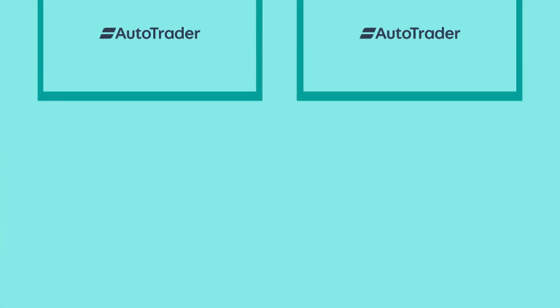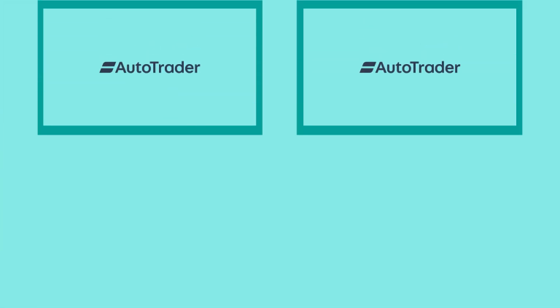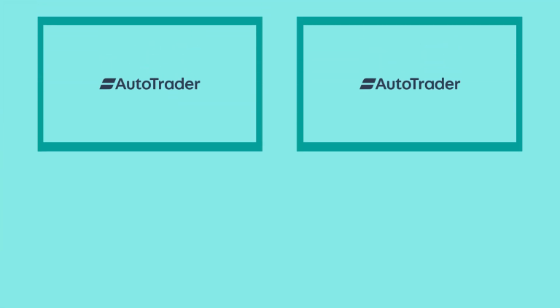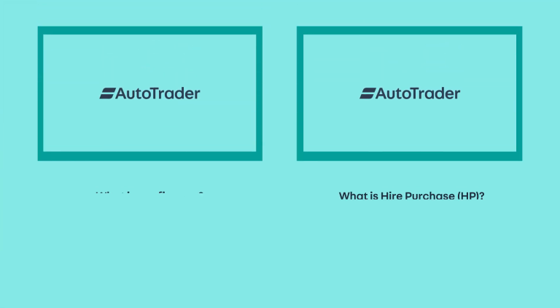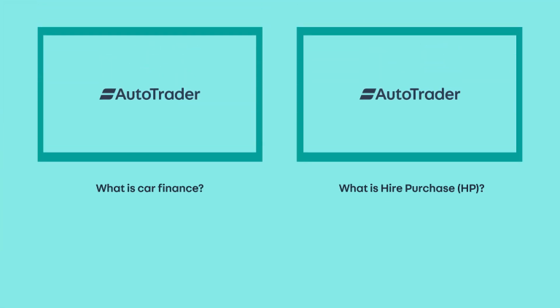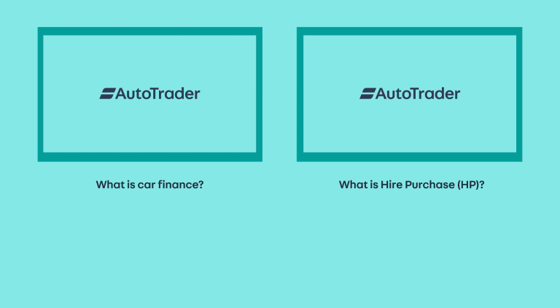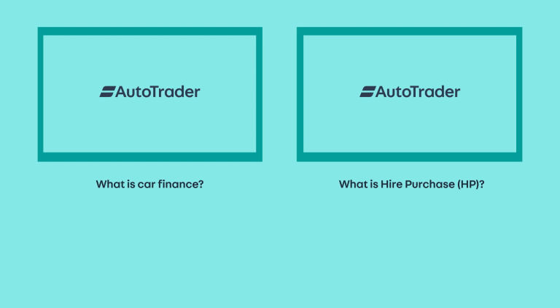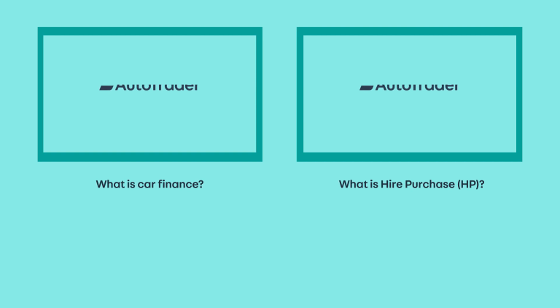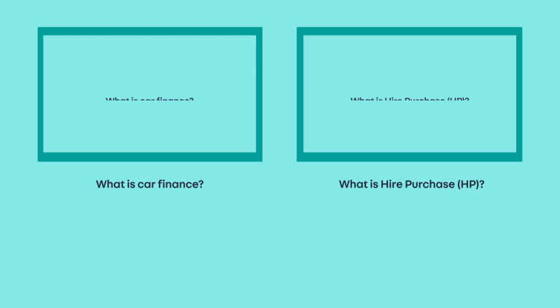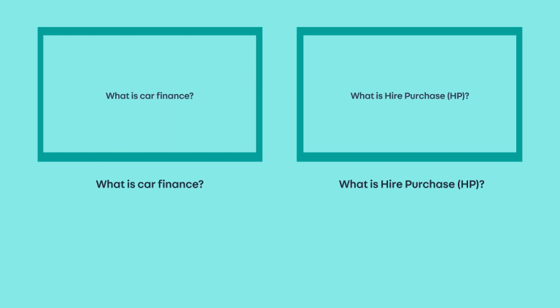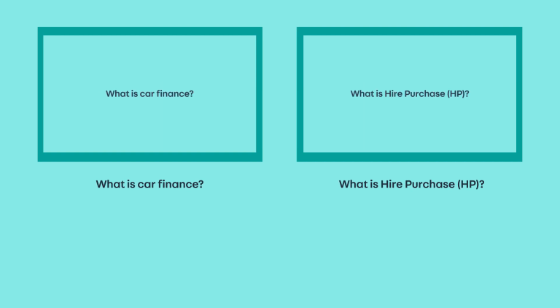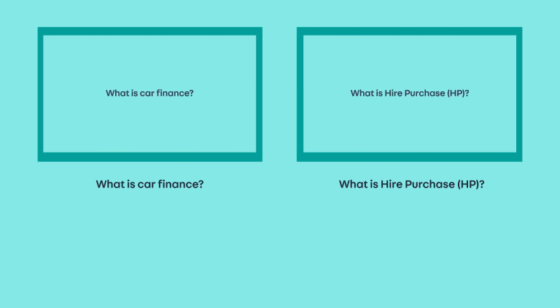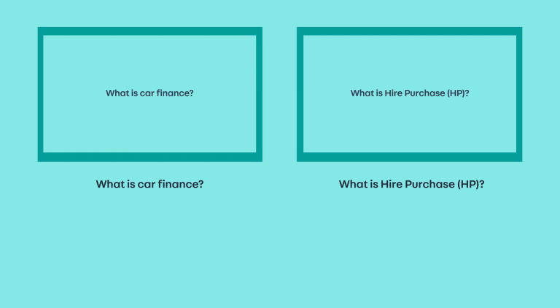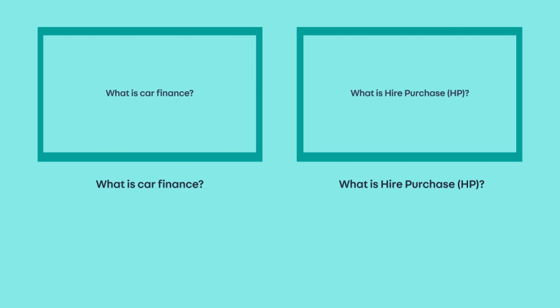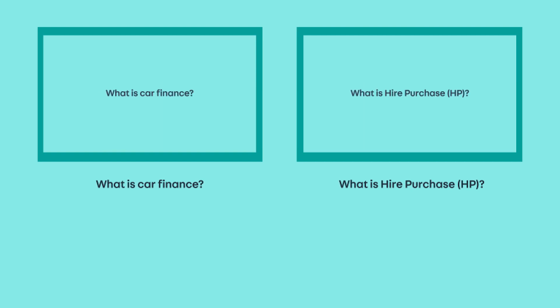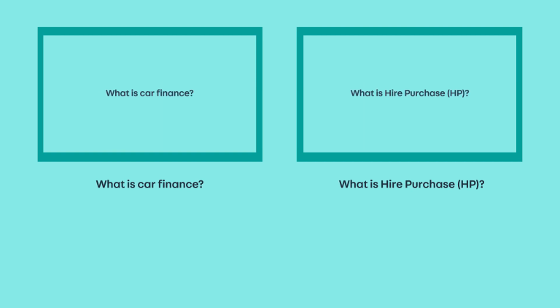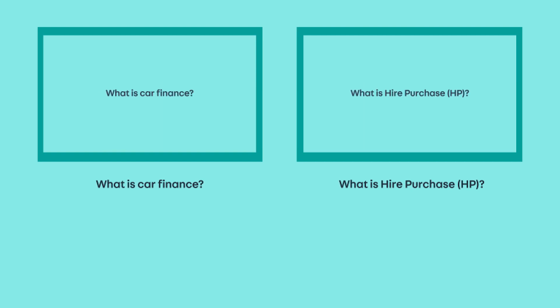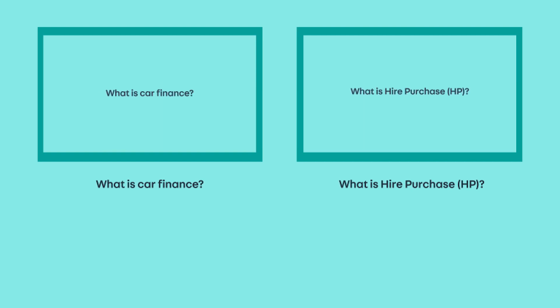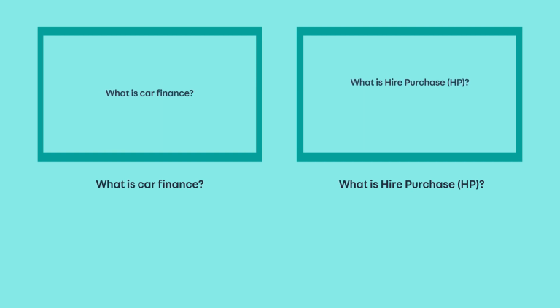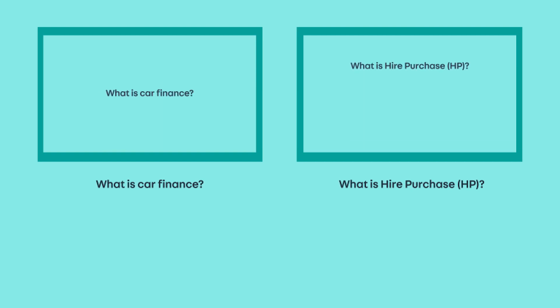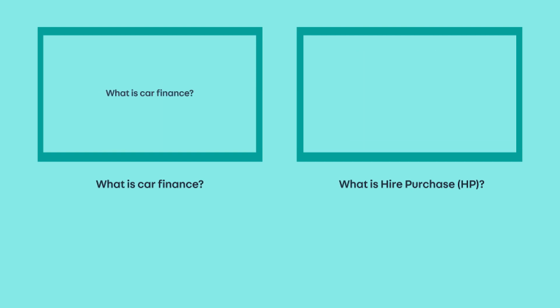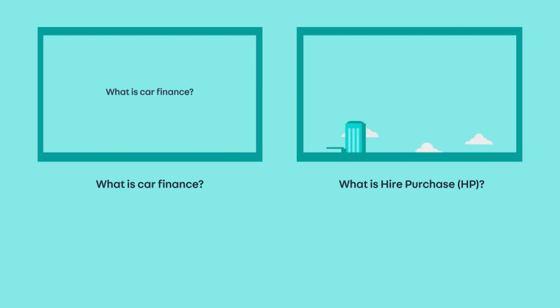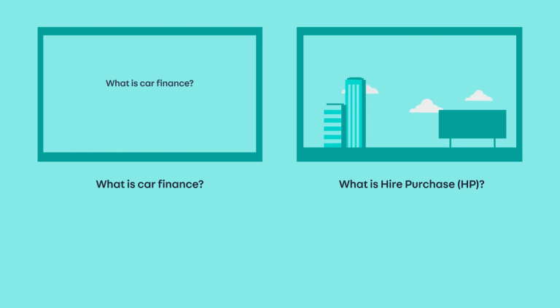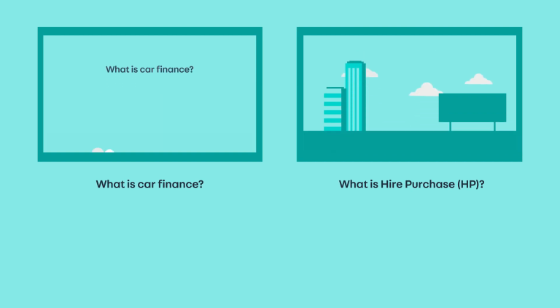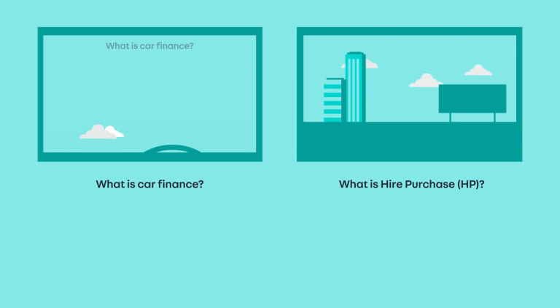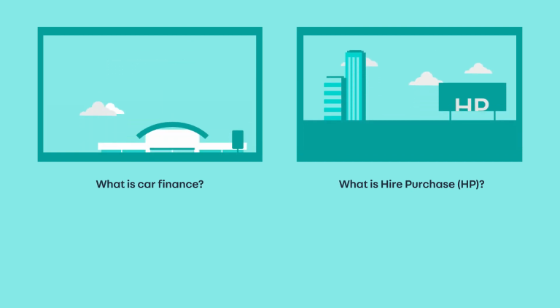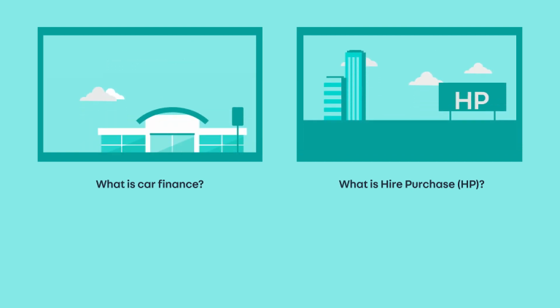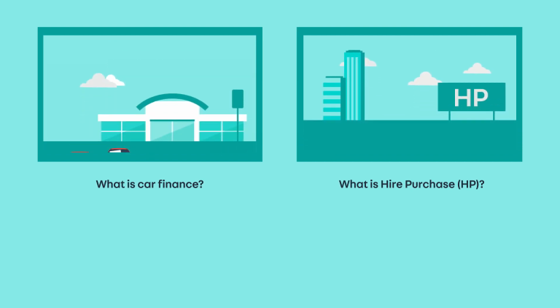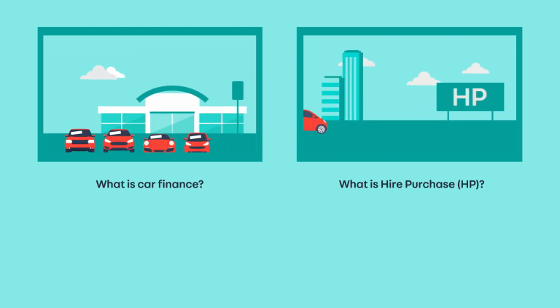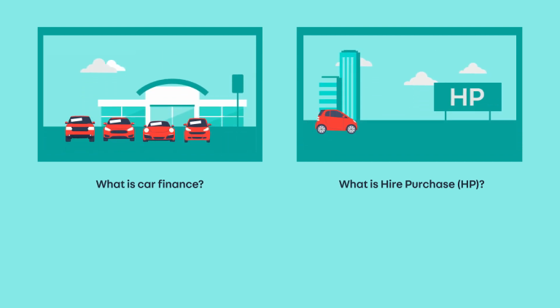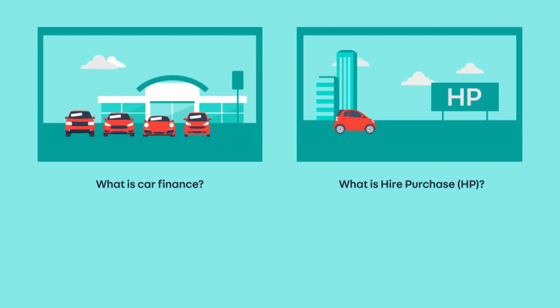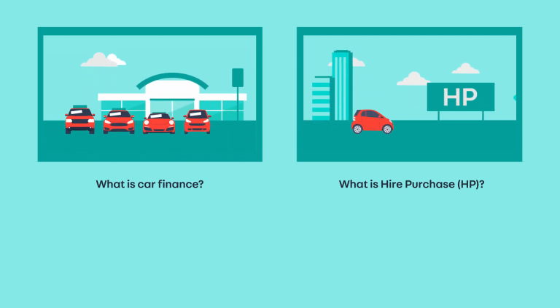Watch our other videos on the various types of finance available to you and what the differences are.